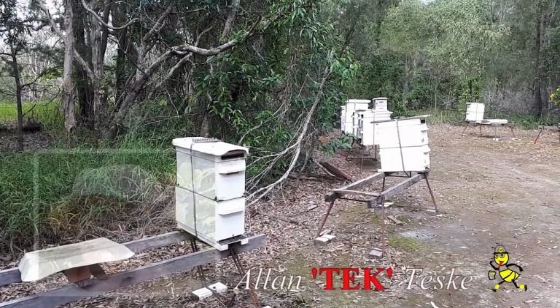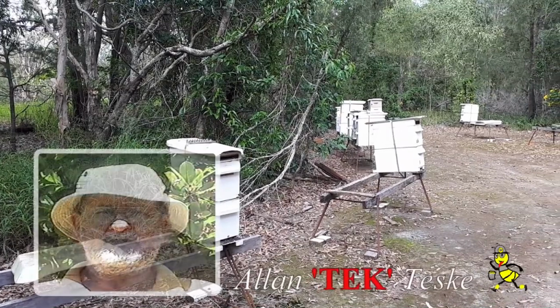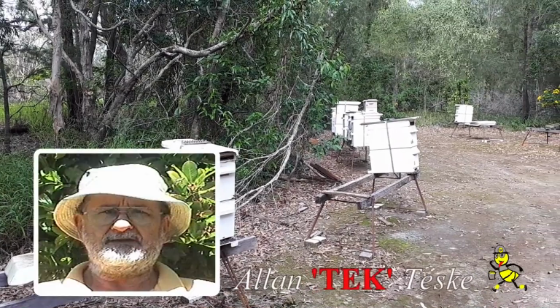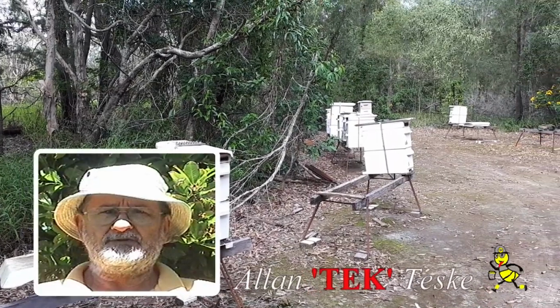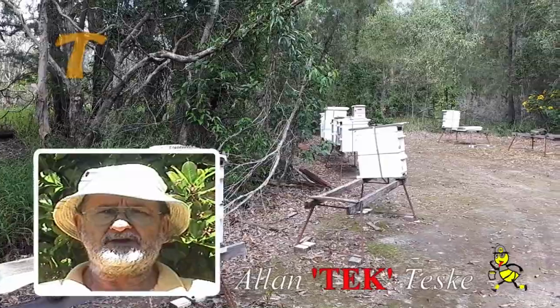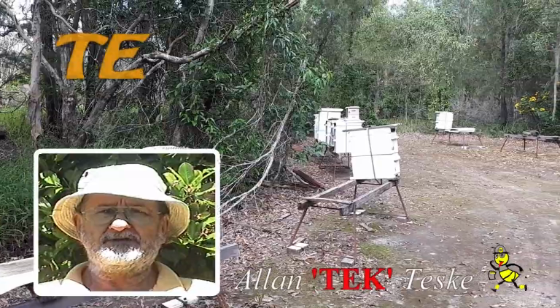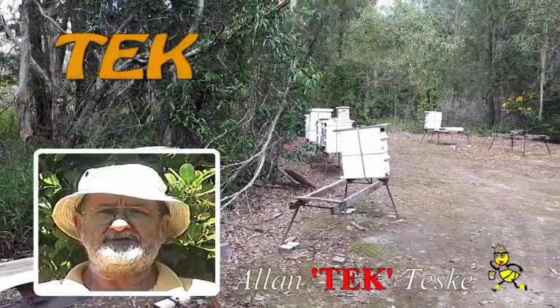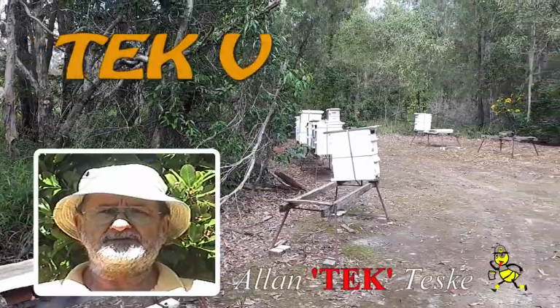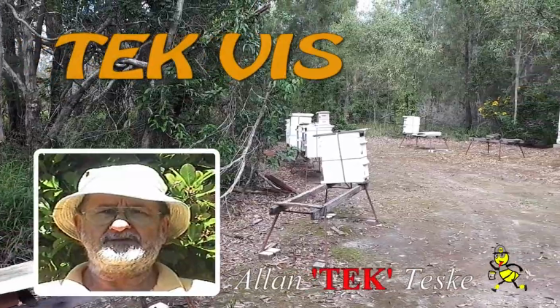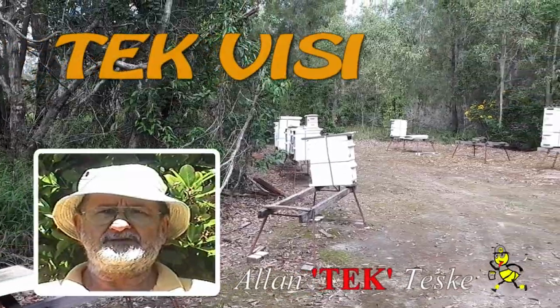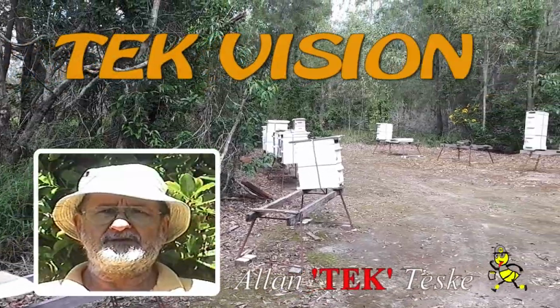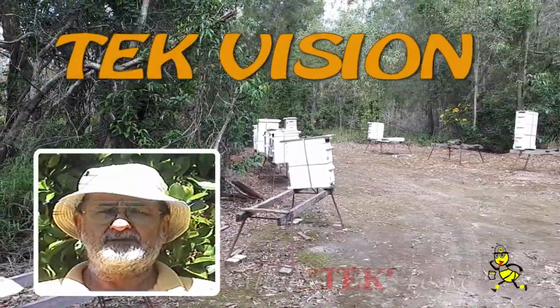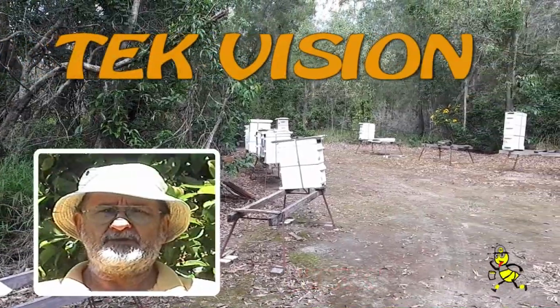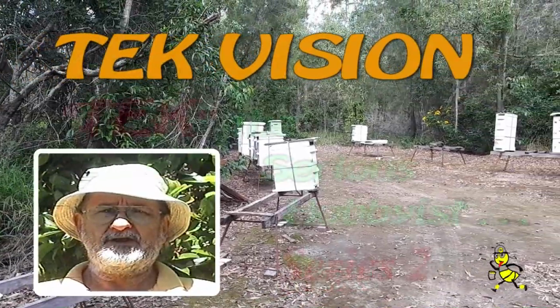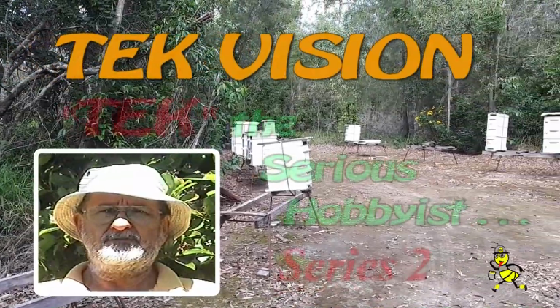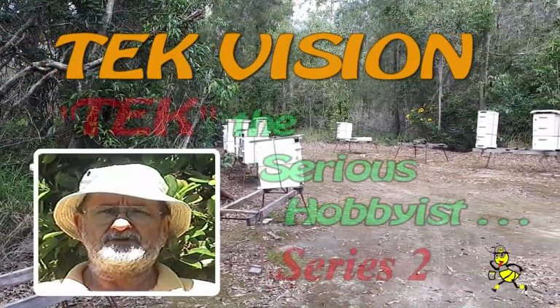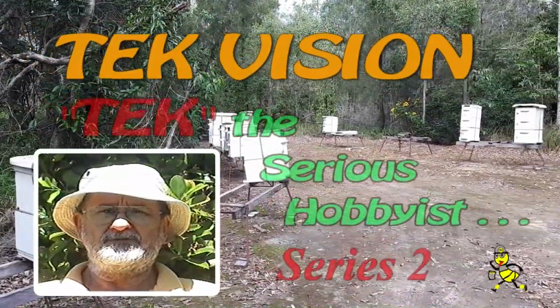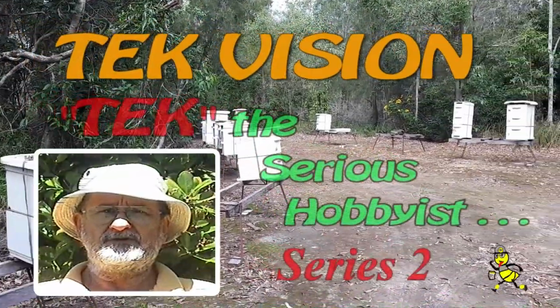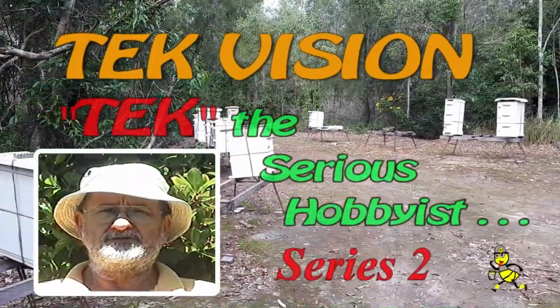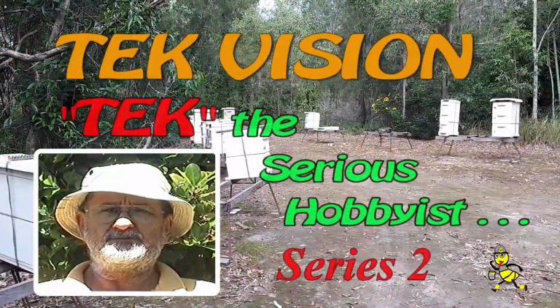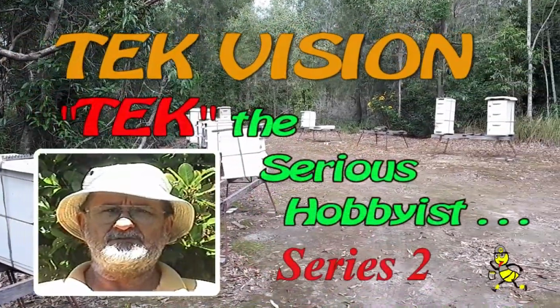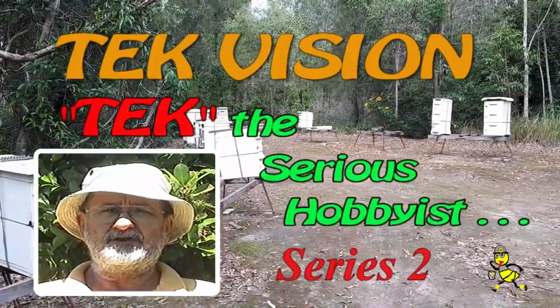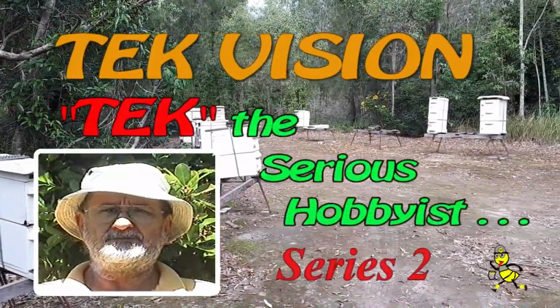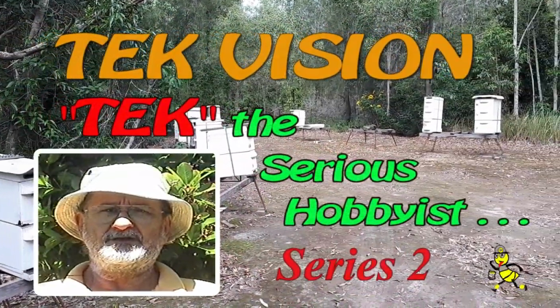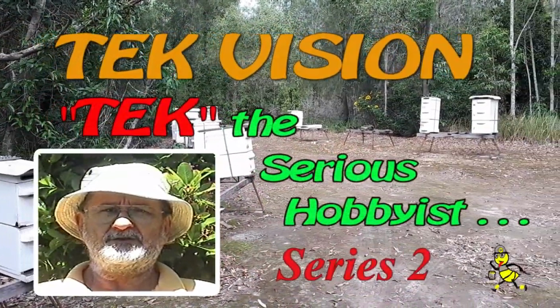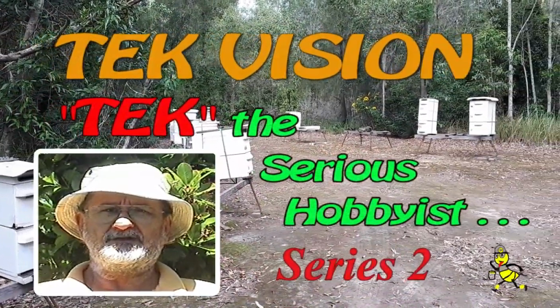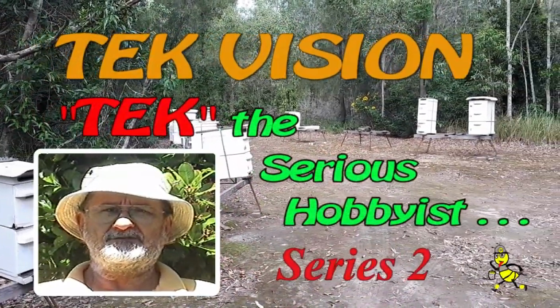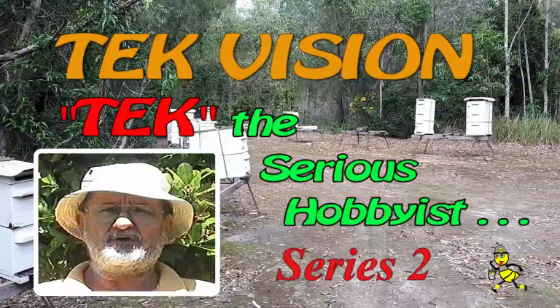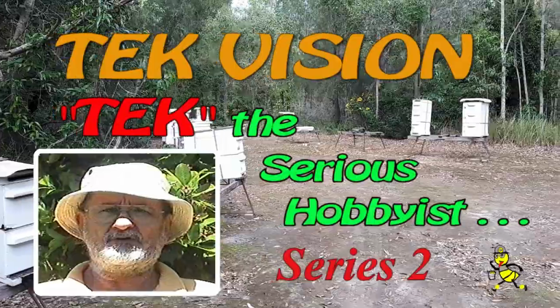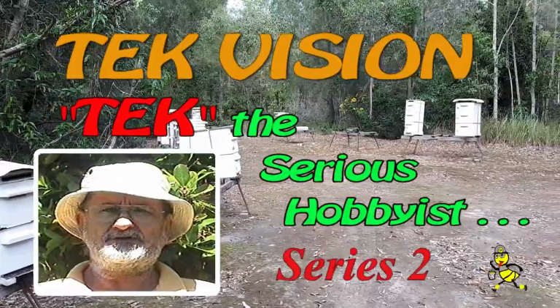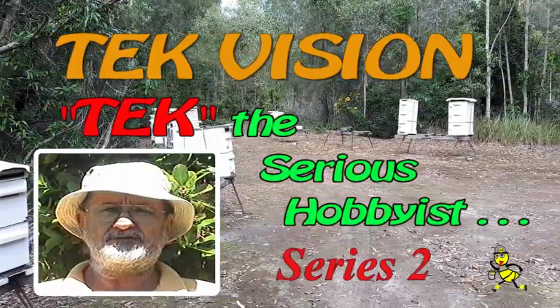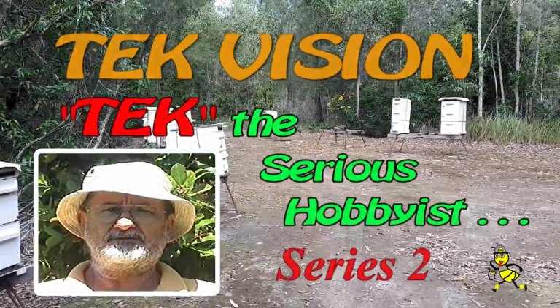G'day, my name is Alan Teske. My main aim in beekeeping is to experiment and to obtain as much honey from the hives as possible.